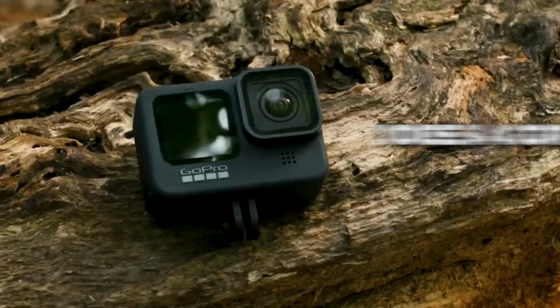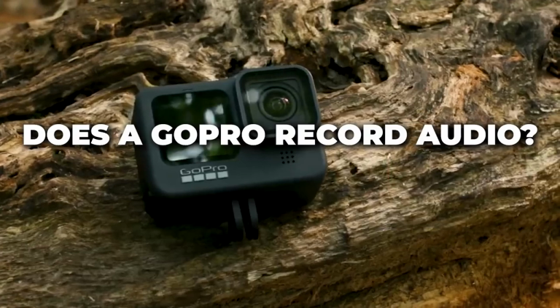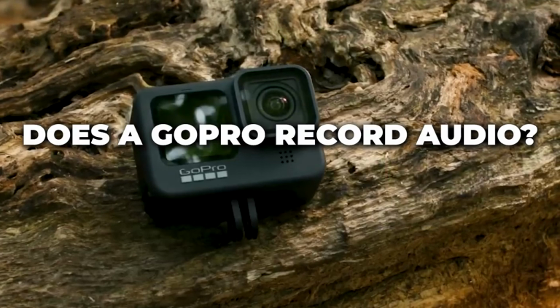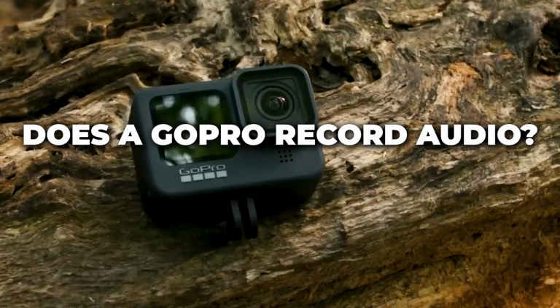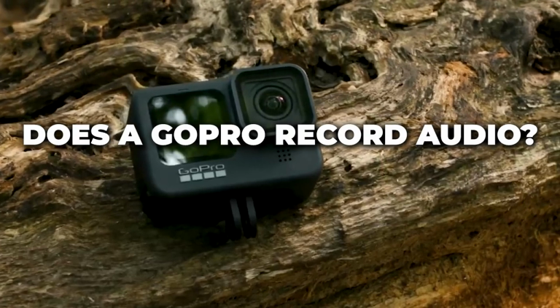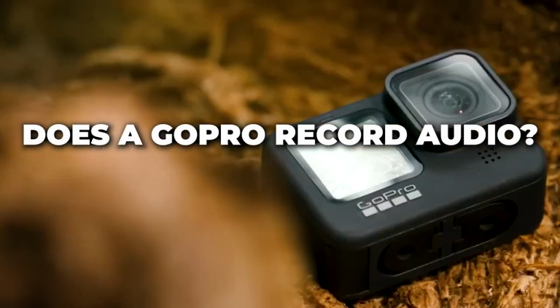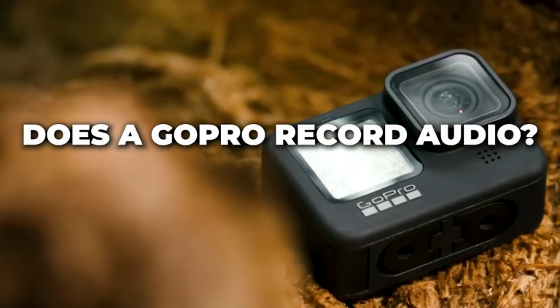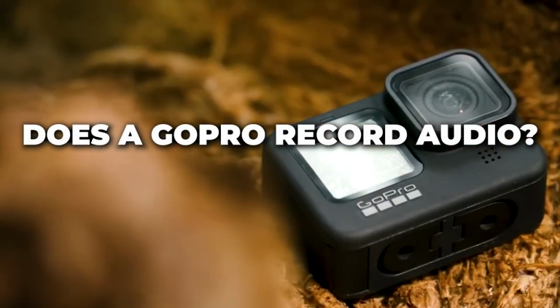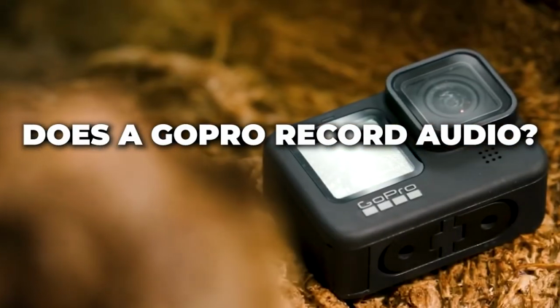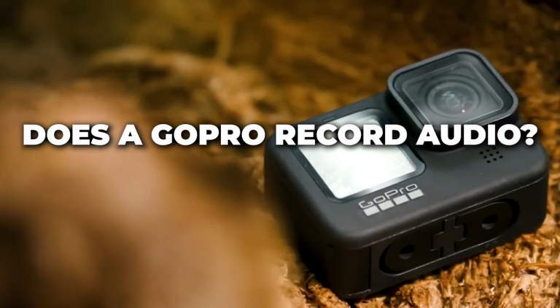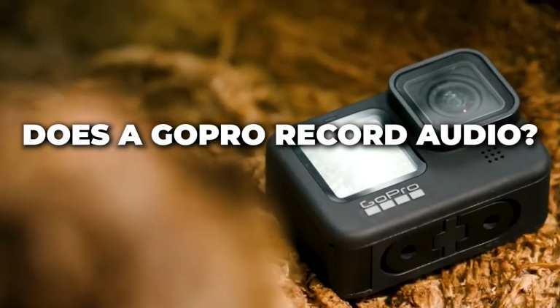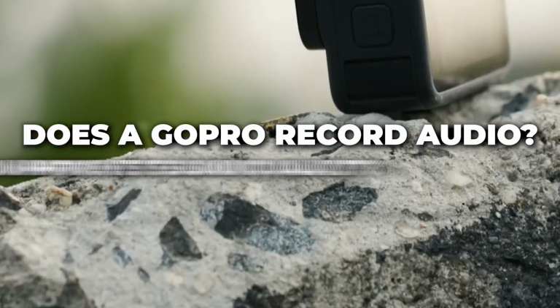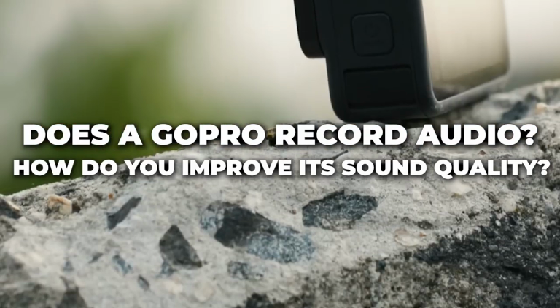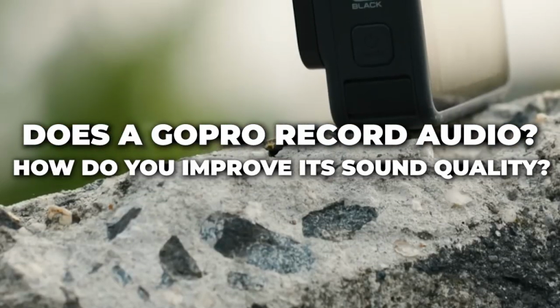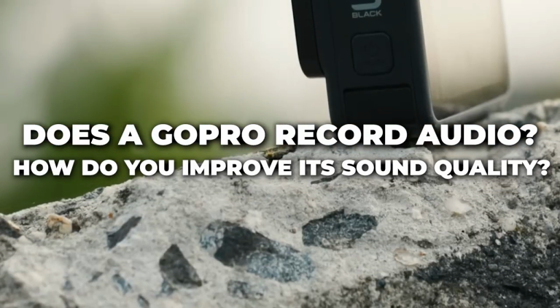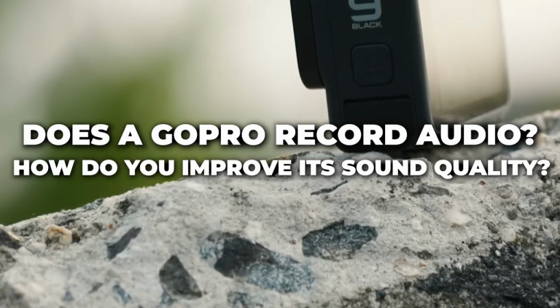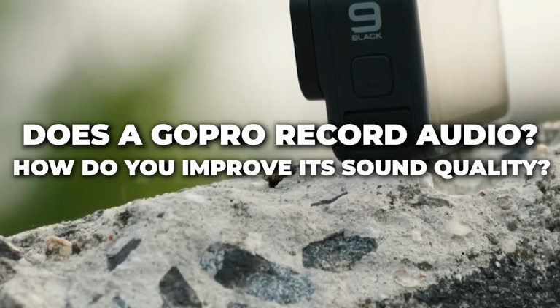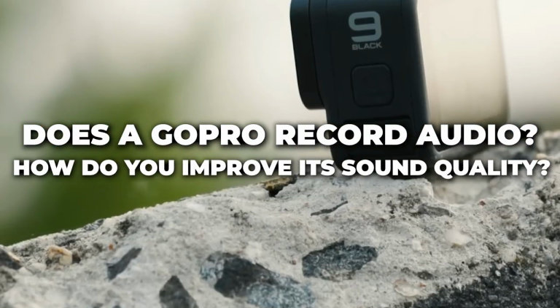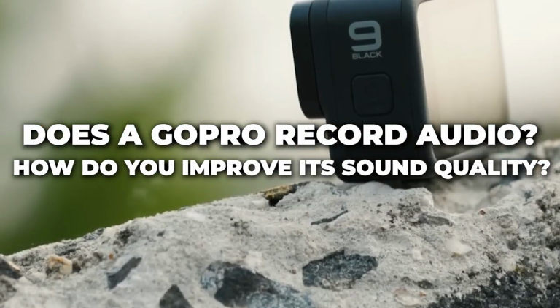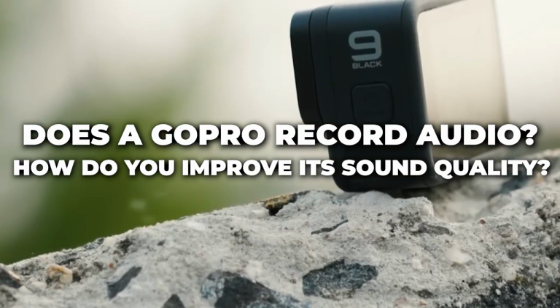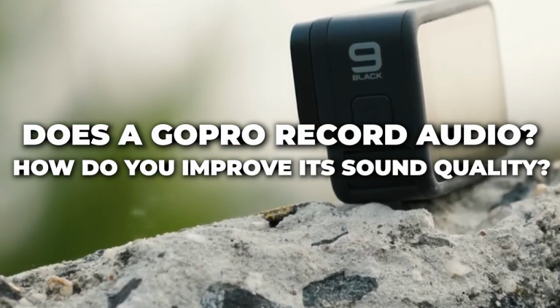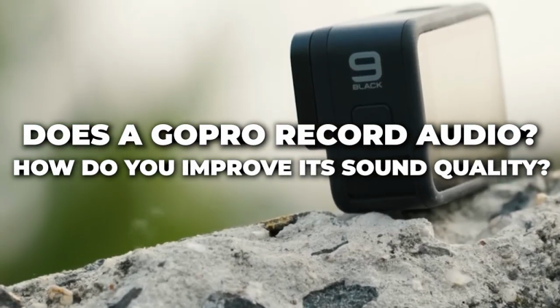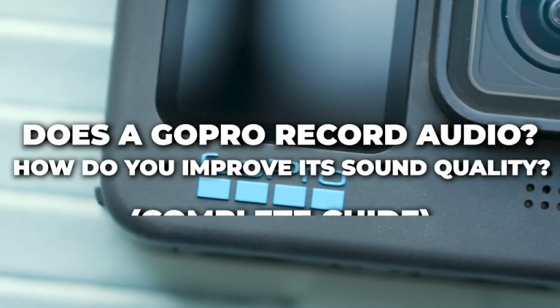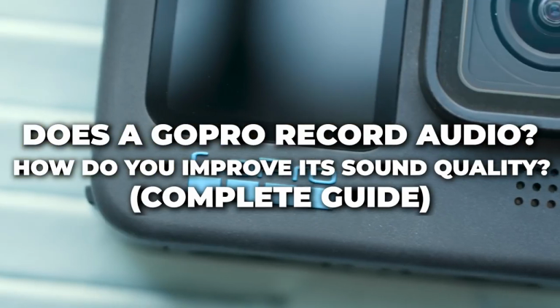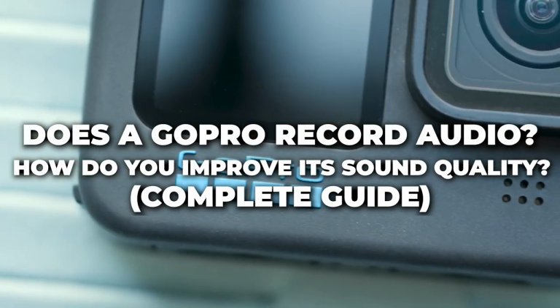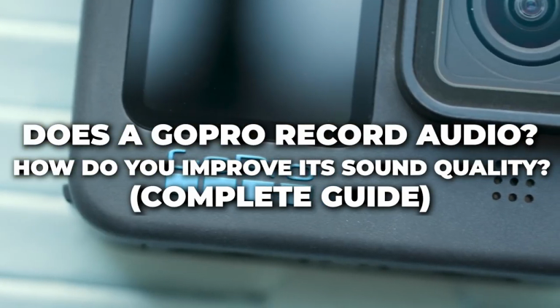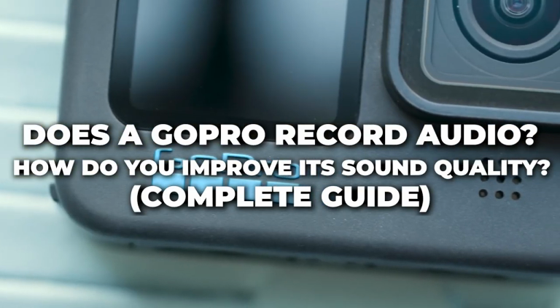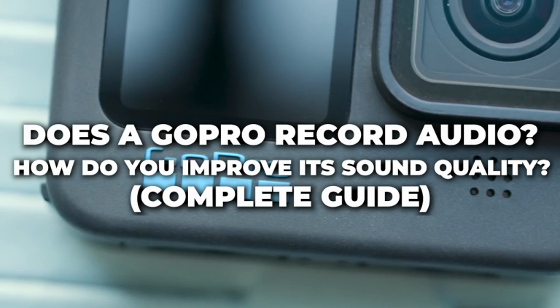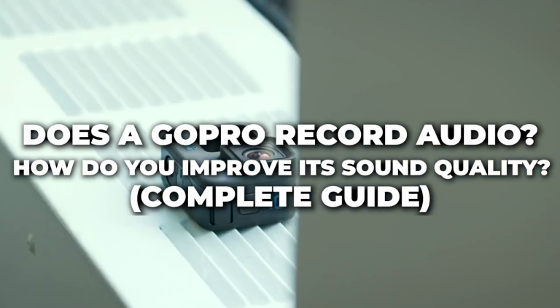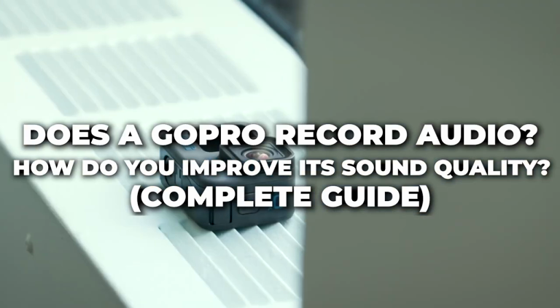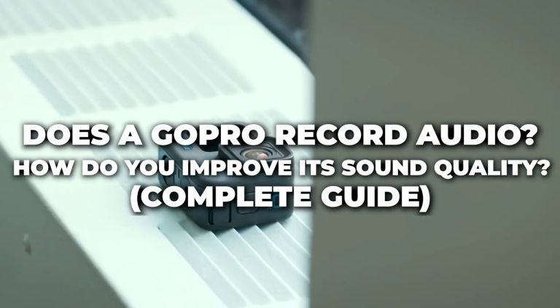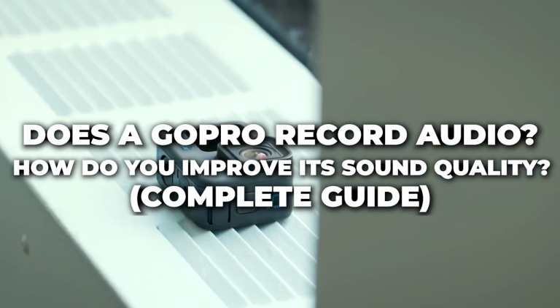Does a GoPro record audio? How do you improve its sound quality? A complete guide coming up!